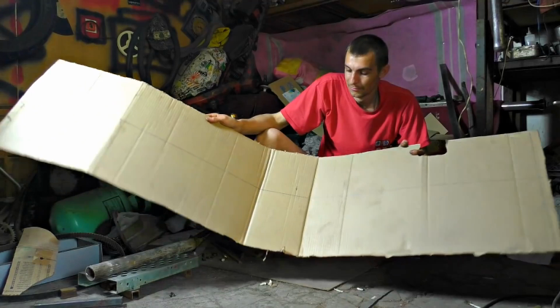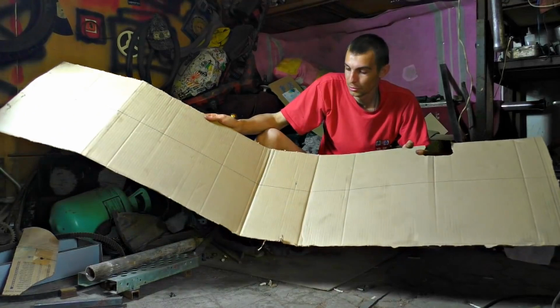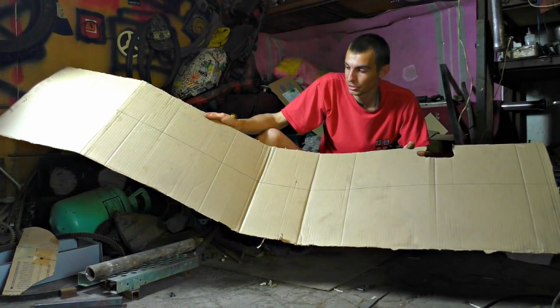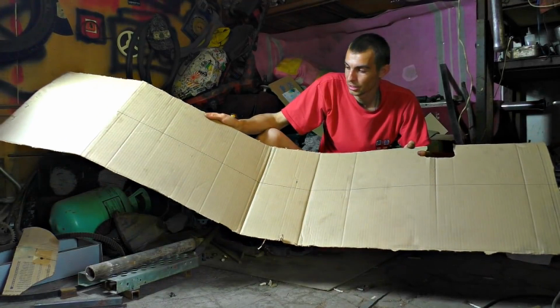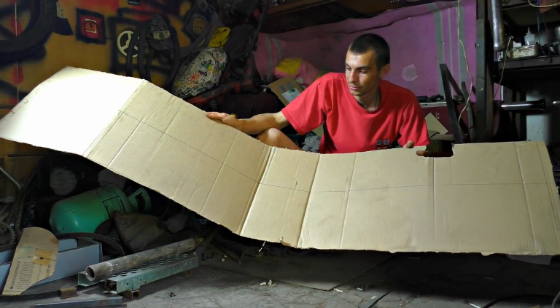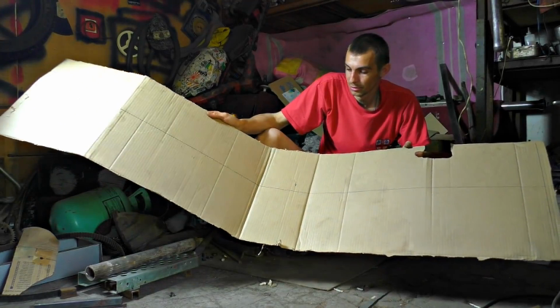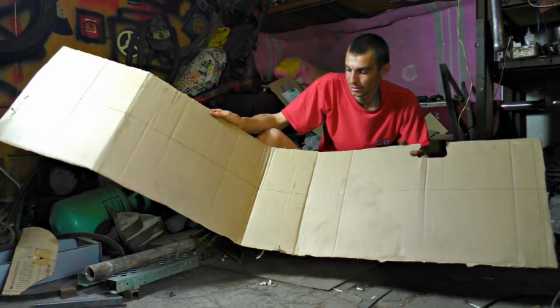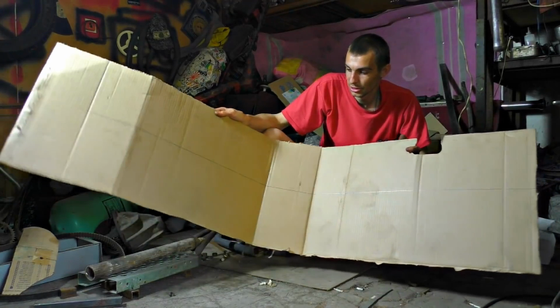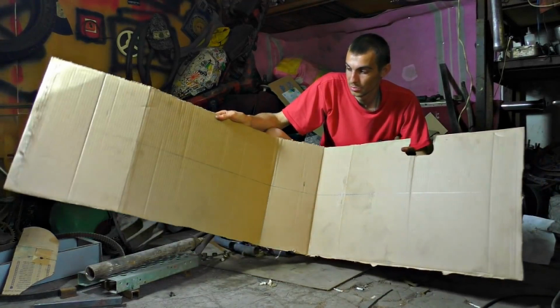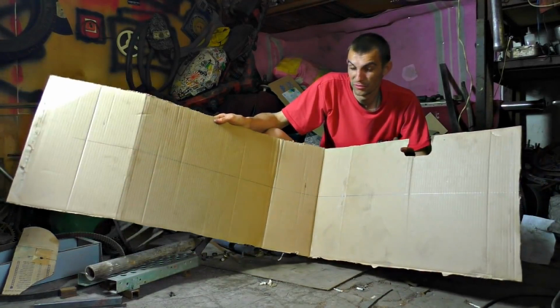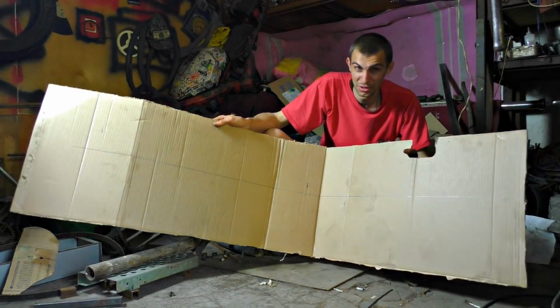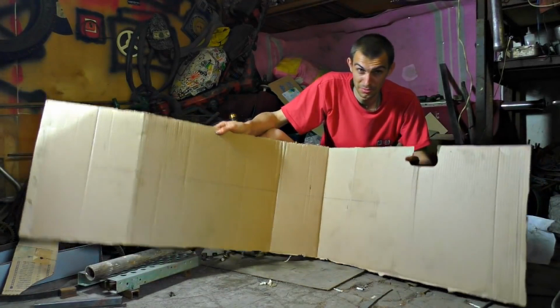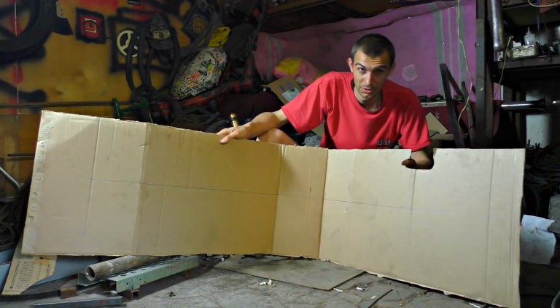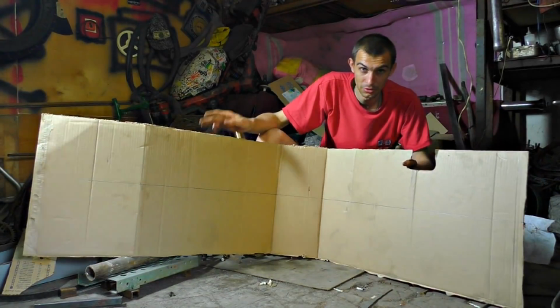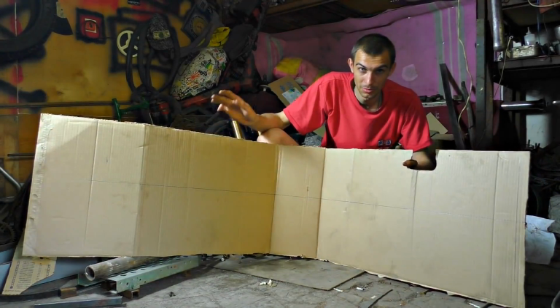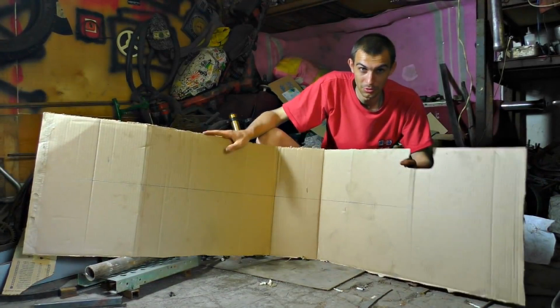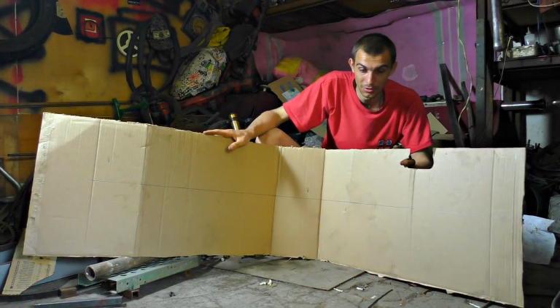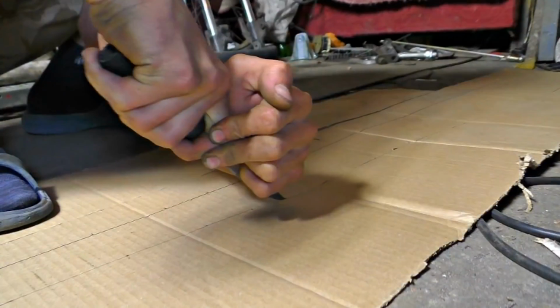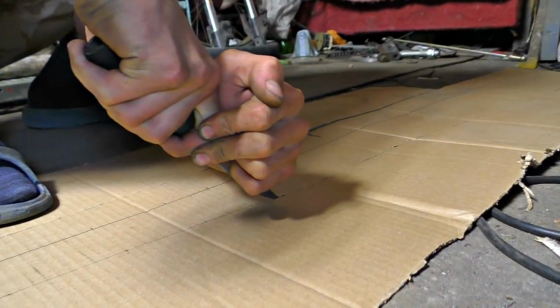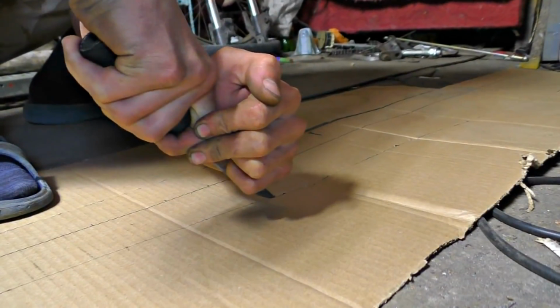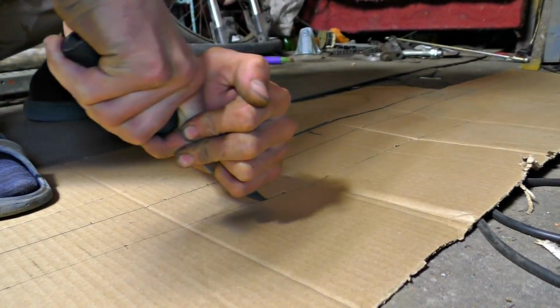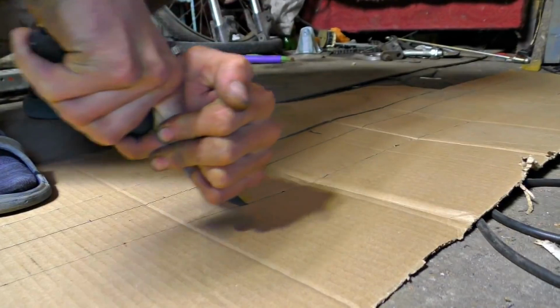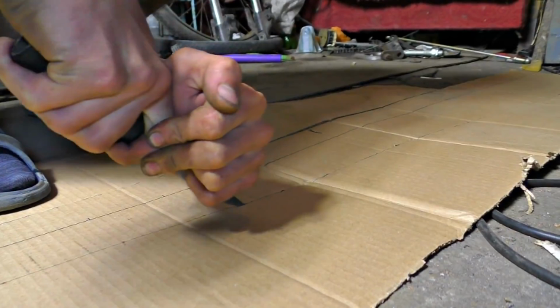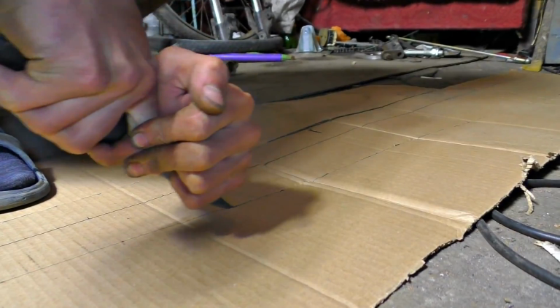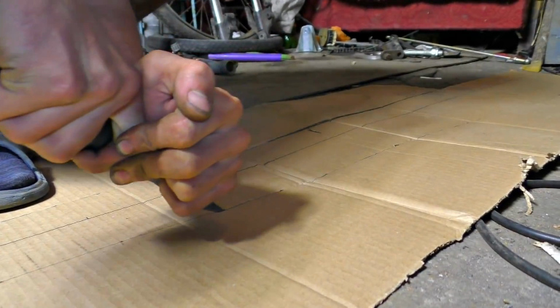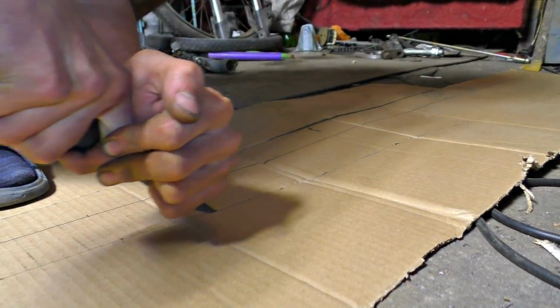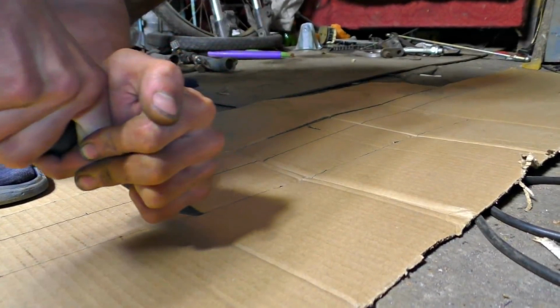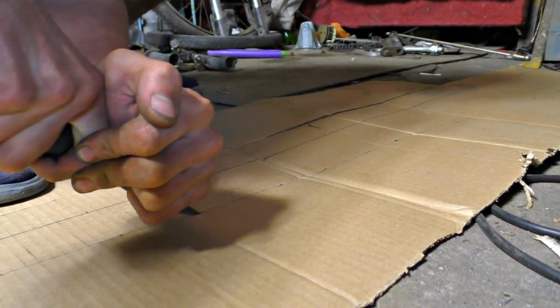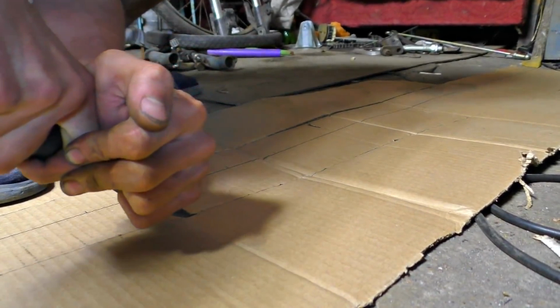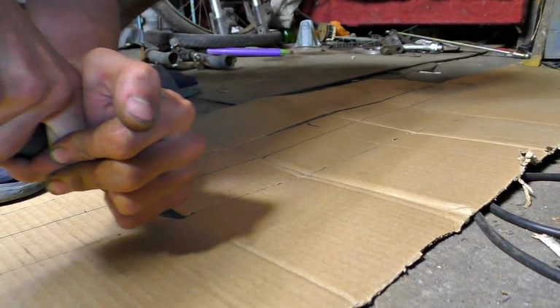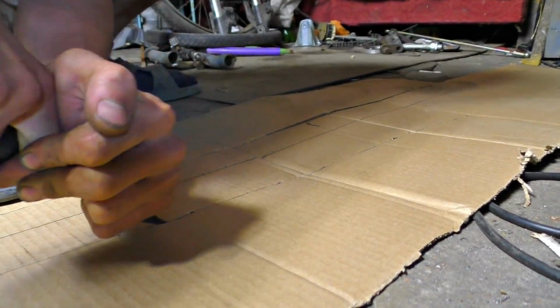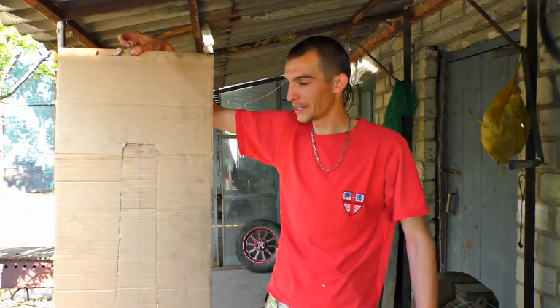Here is our cardboard. Now we will cut out a template from it, which we will then put on the pipe and cut out our blades.